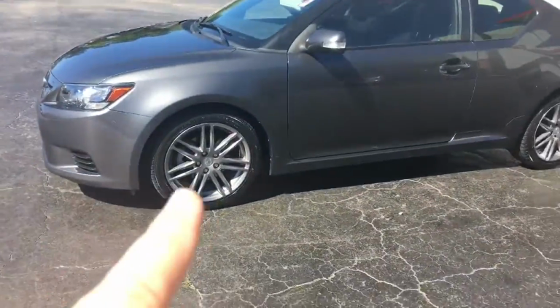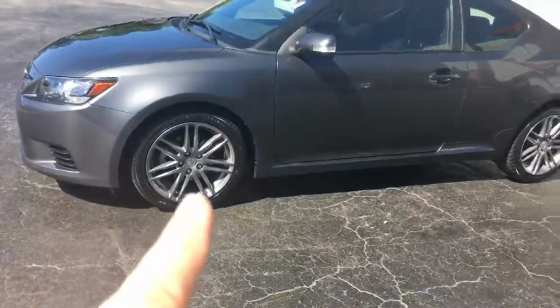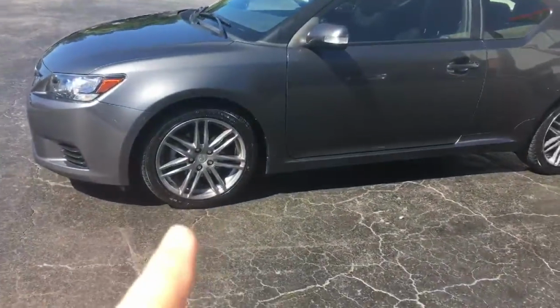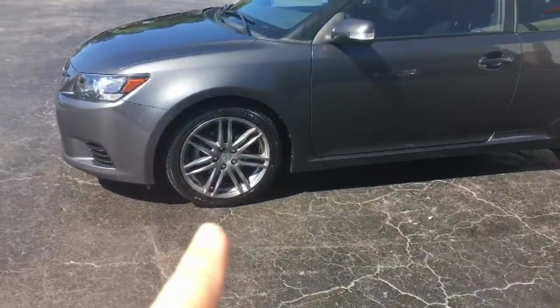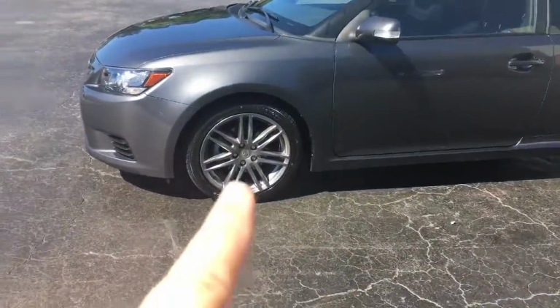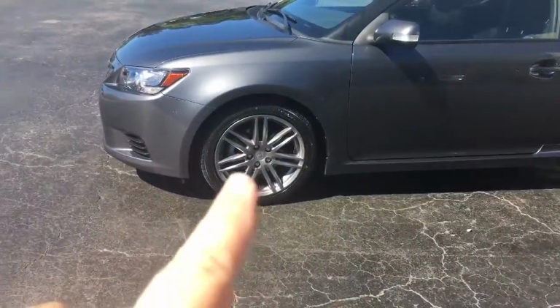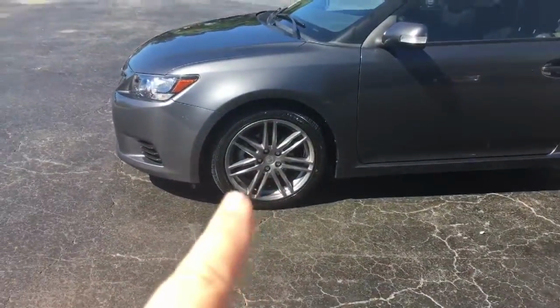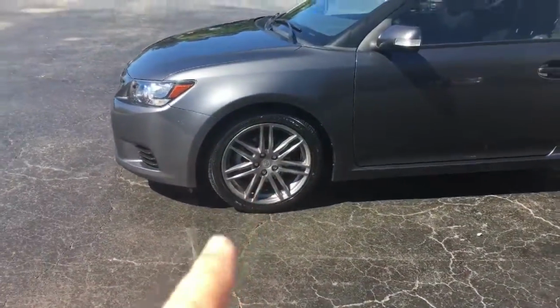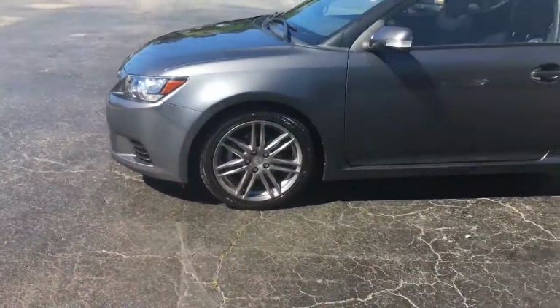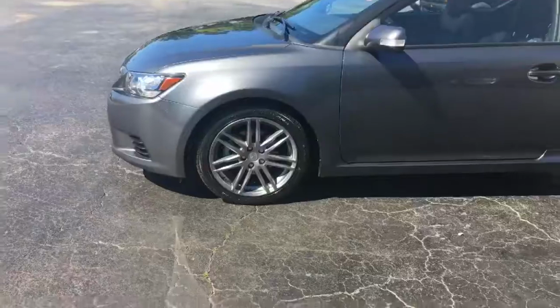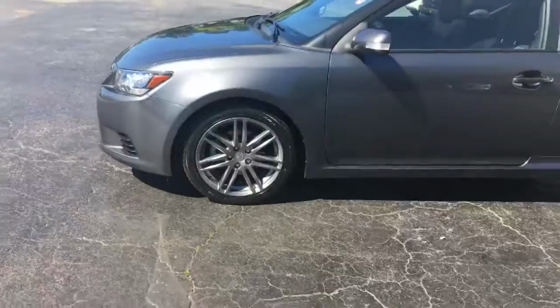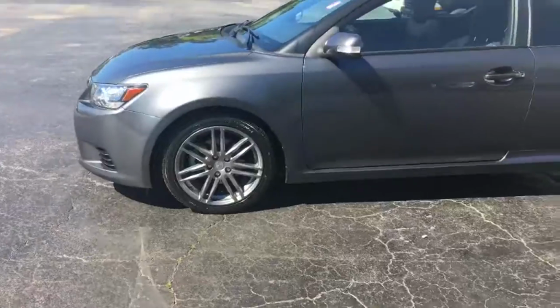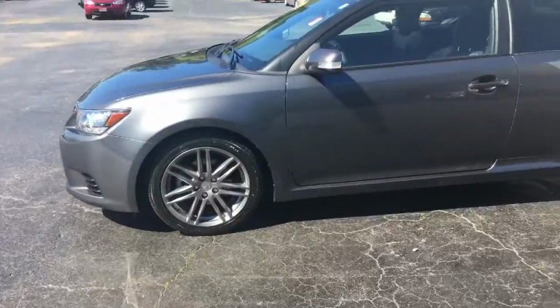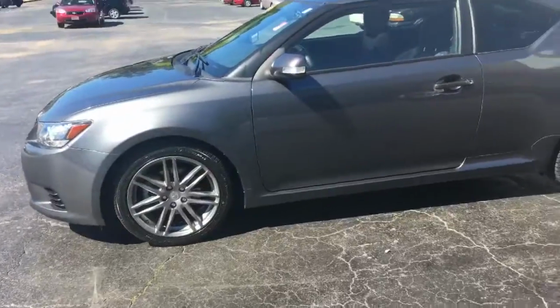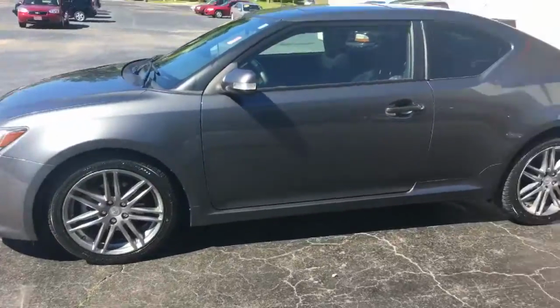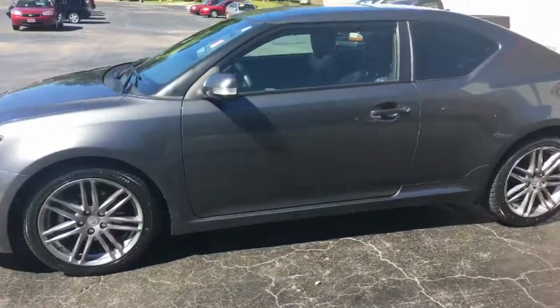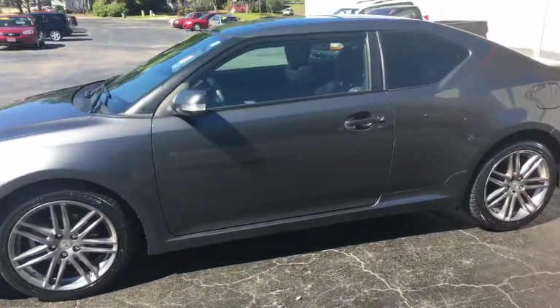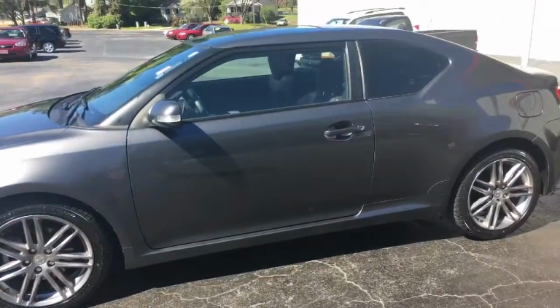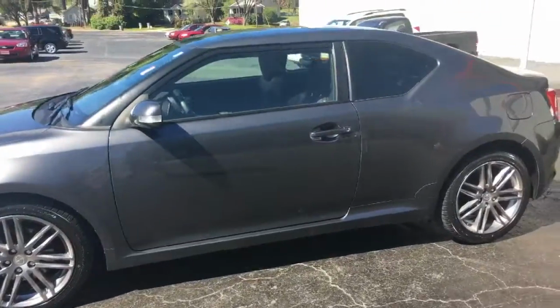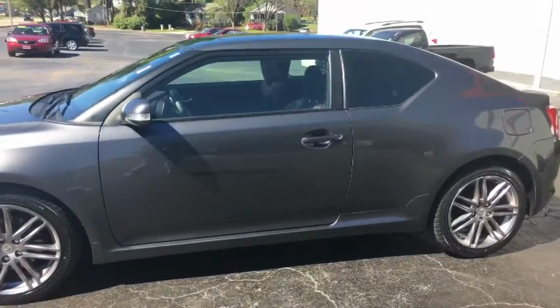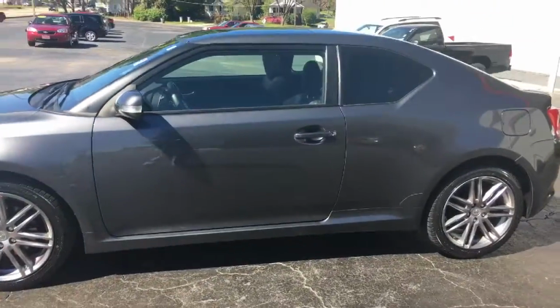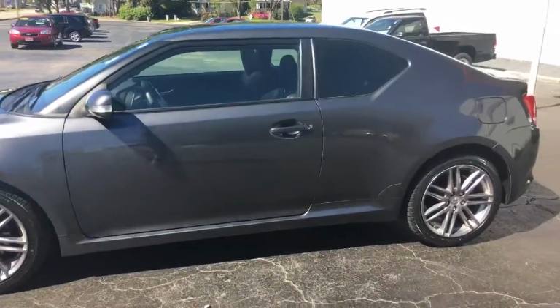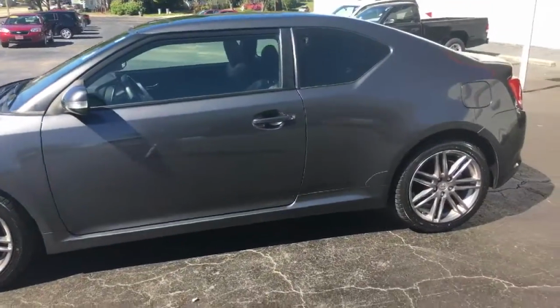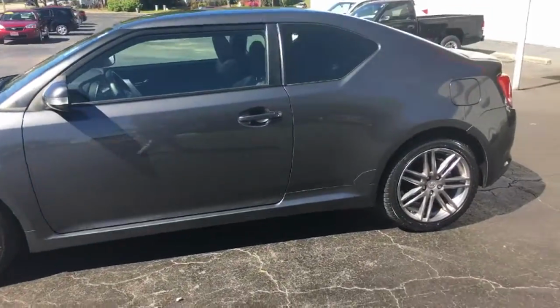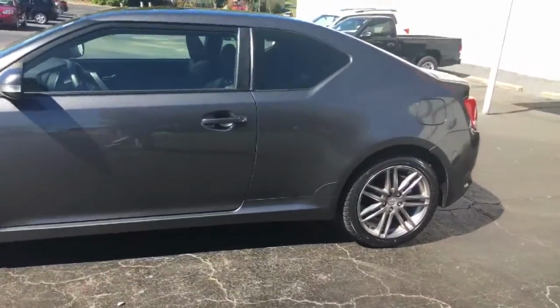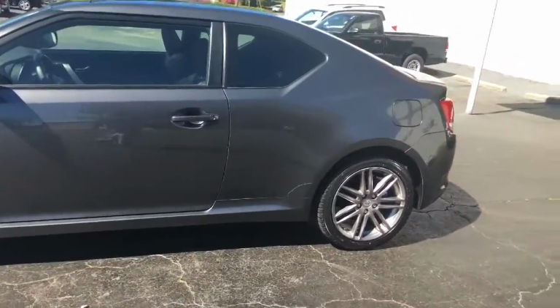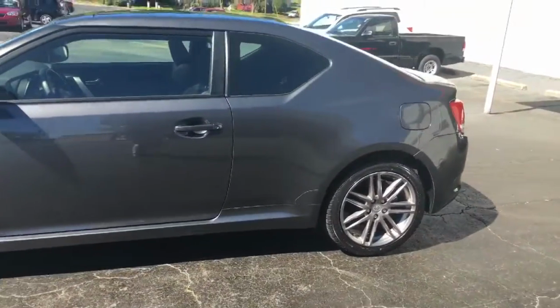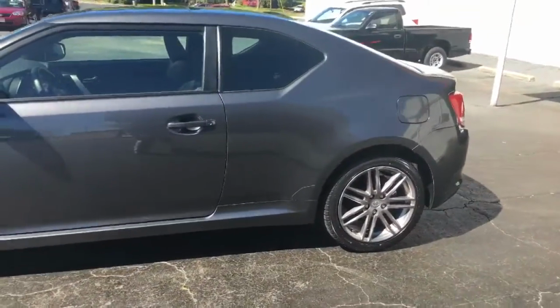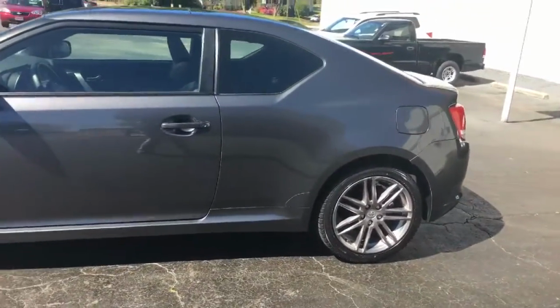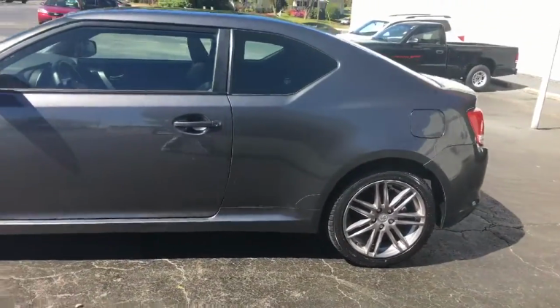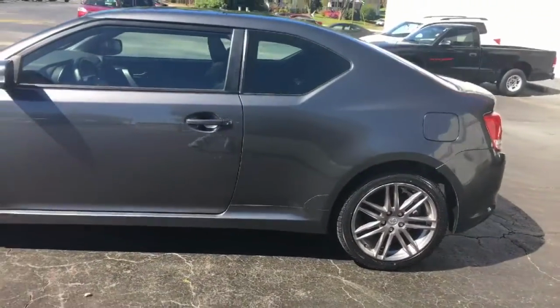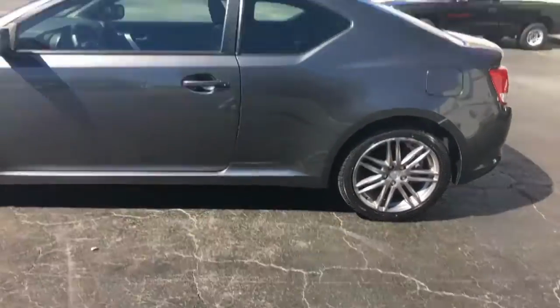As you can see it's got the alloy wheels. It's really beautiful on the outside. There's no issues with it.